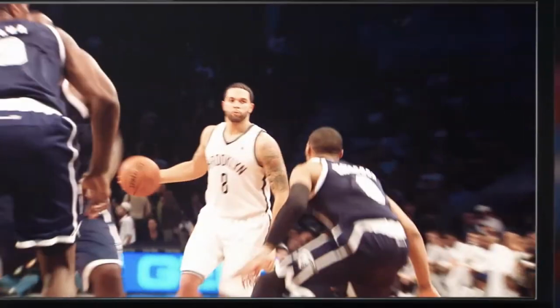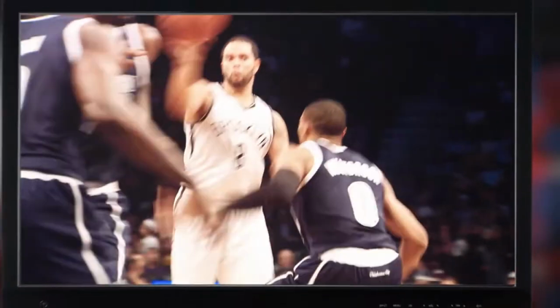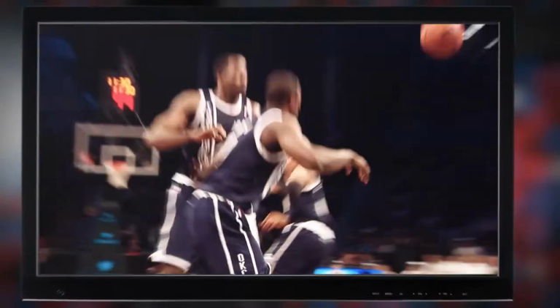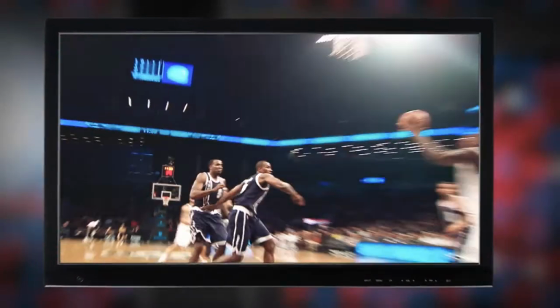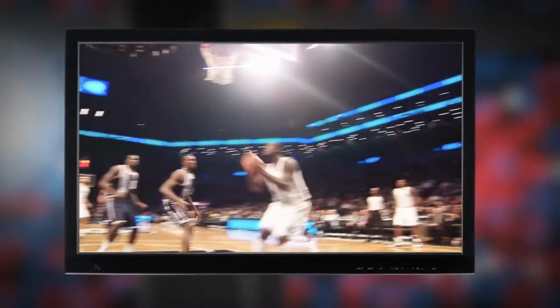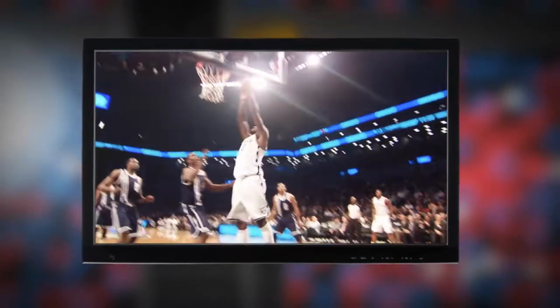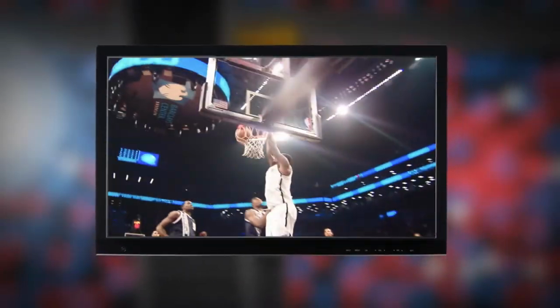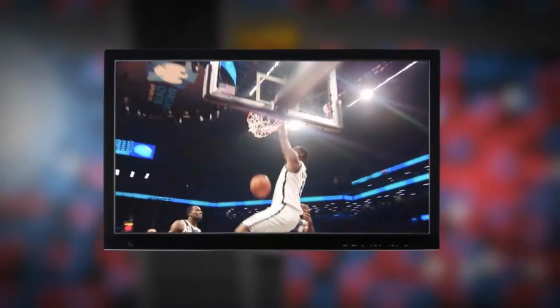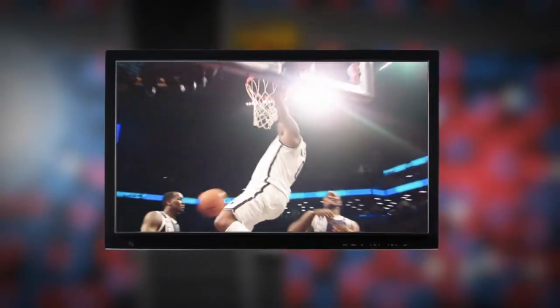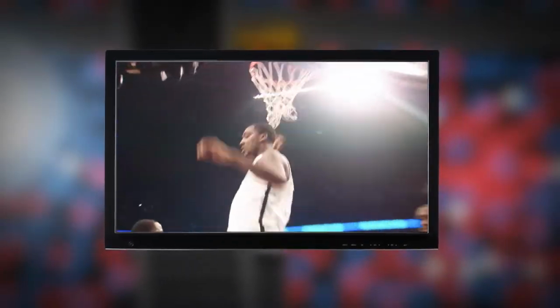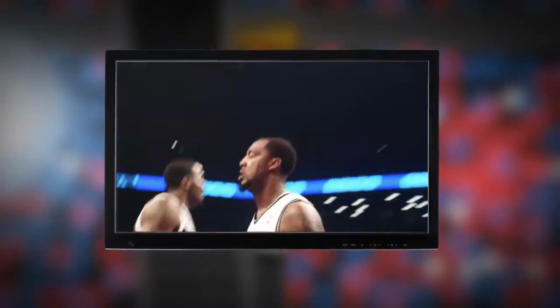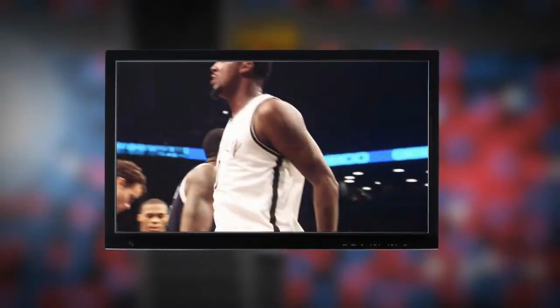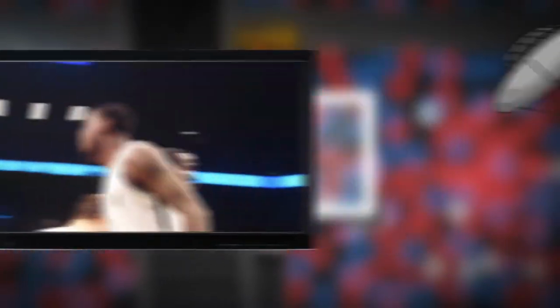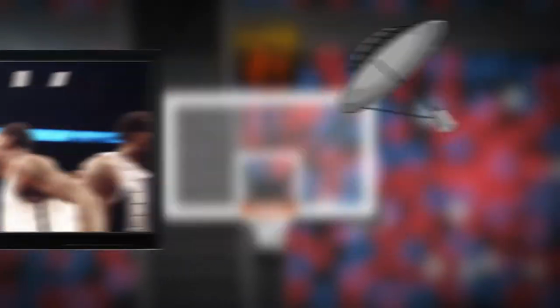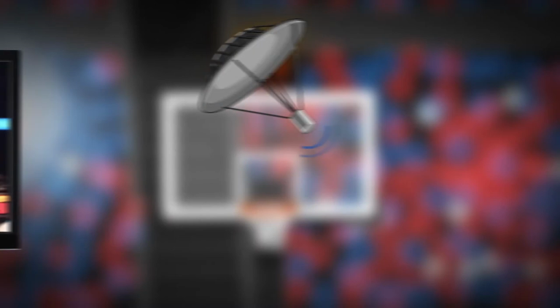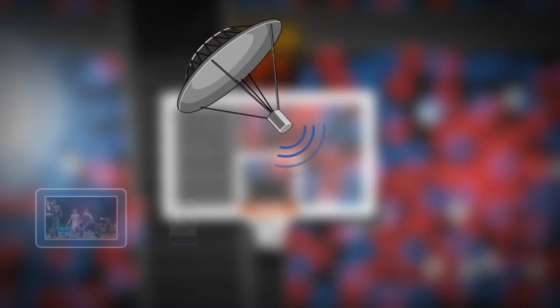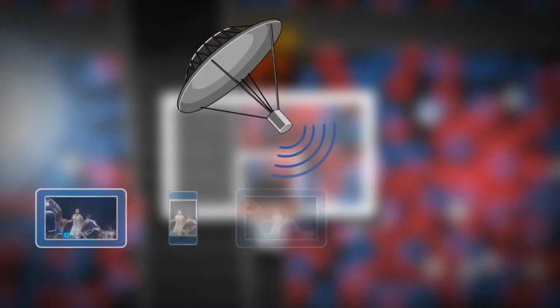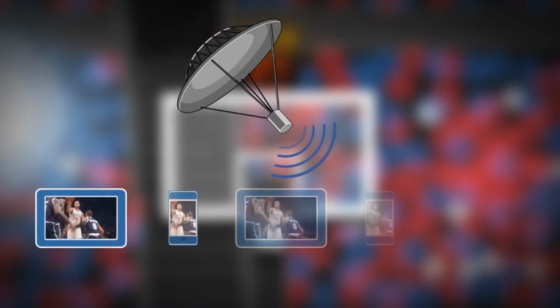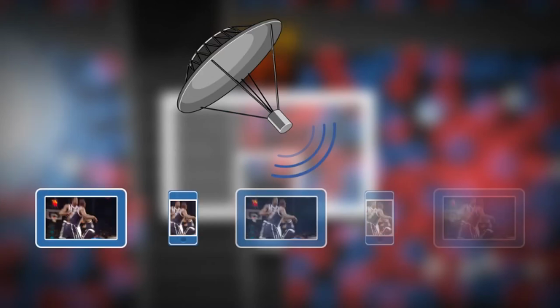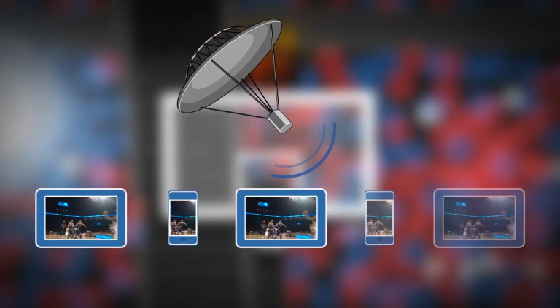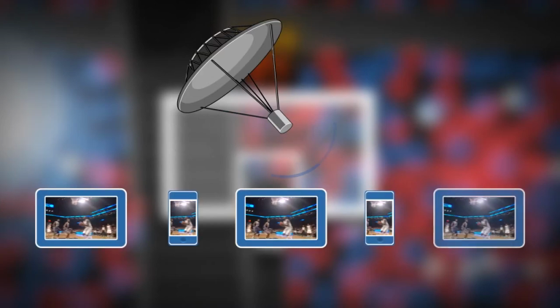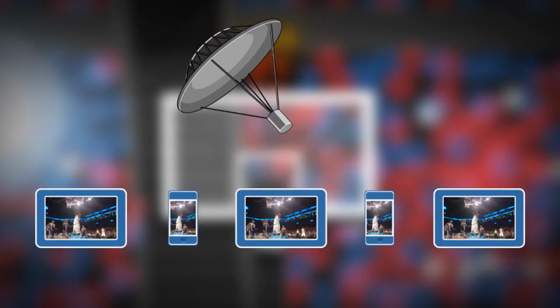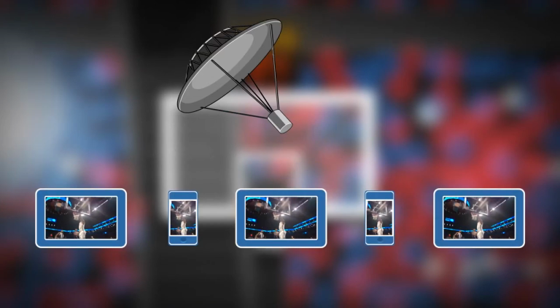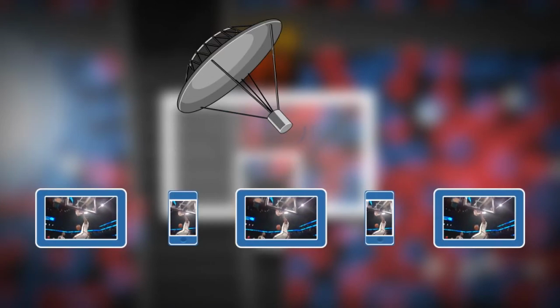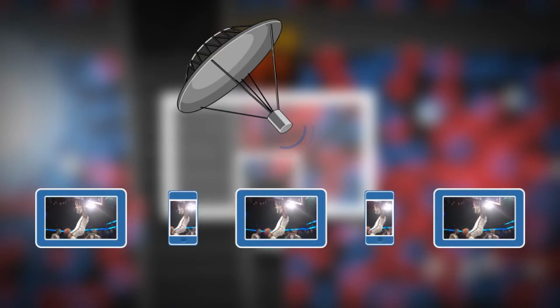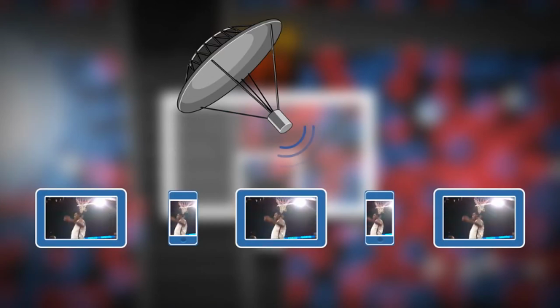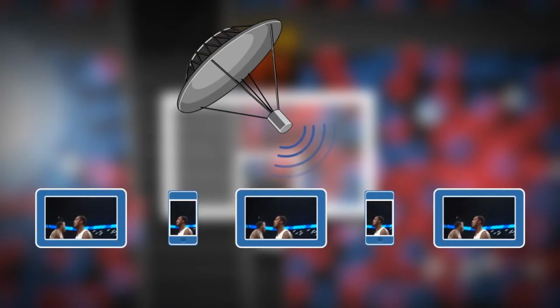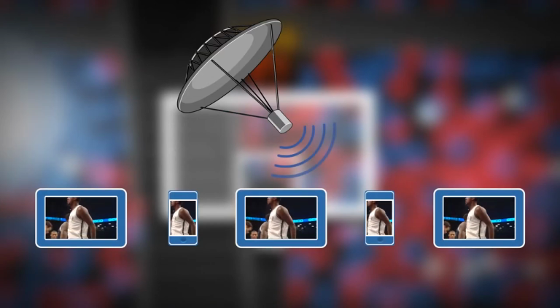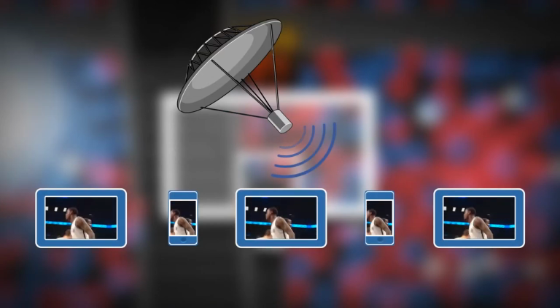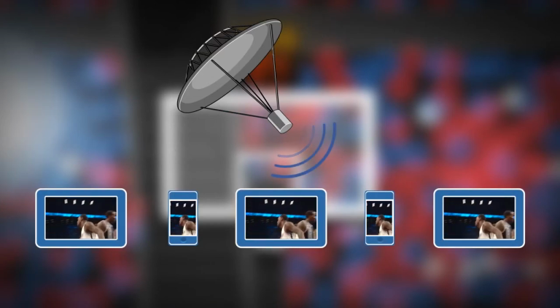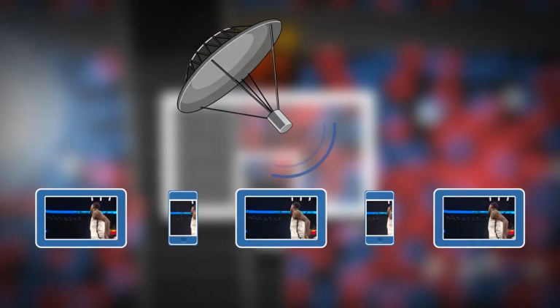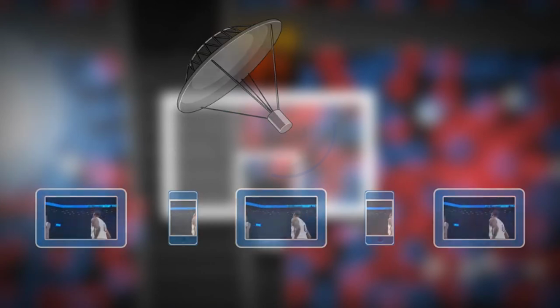Think about it much like you would a broadcast solution — everybody's accessing that same feed, versus each individual accessing a separate feed.